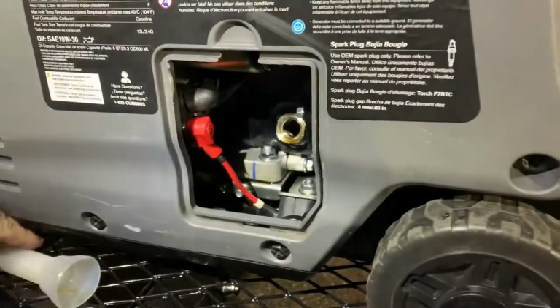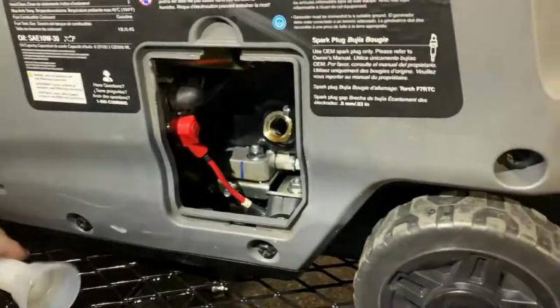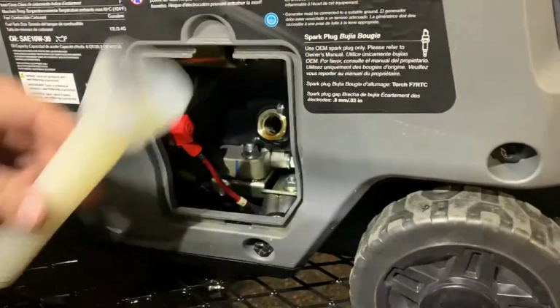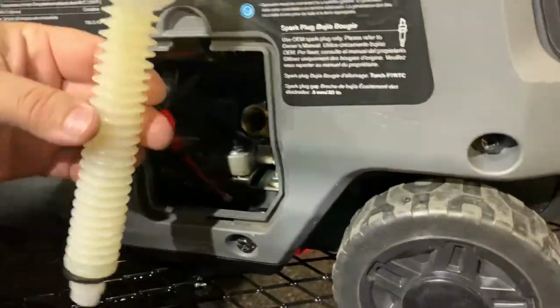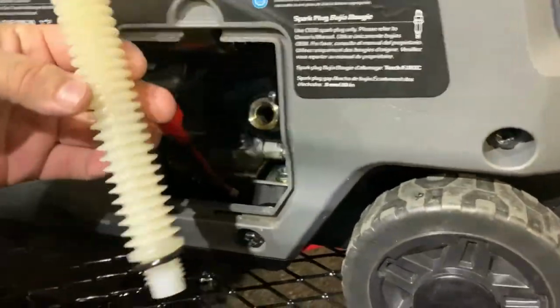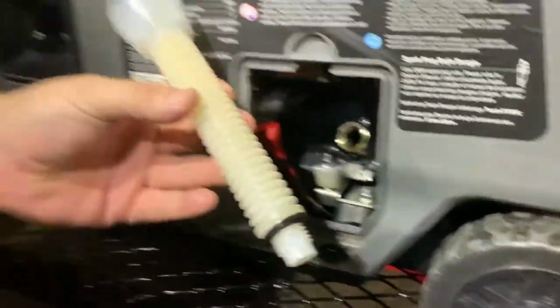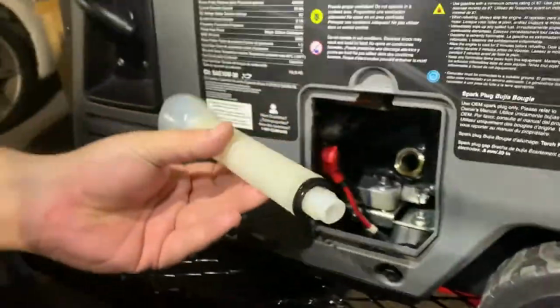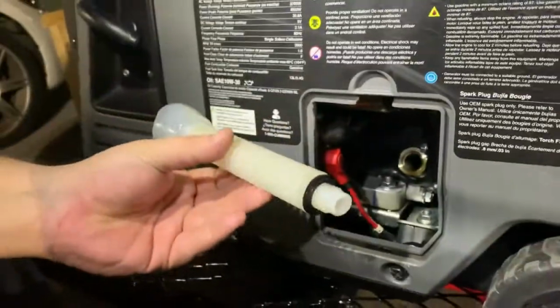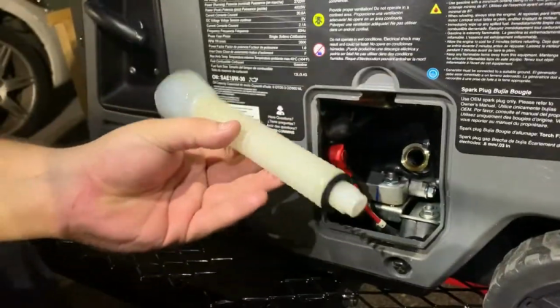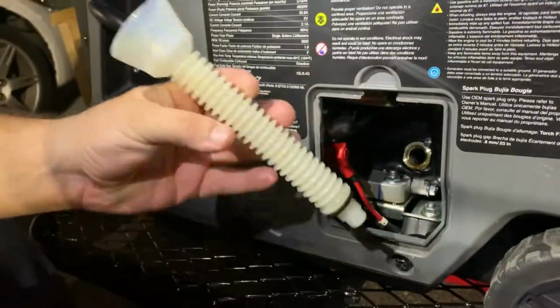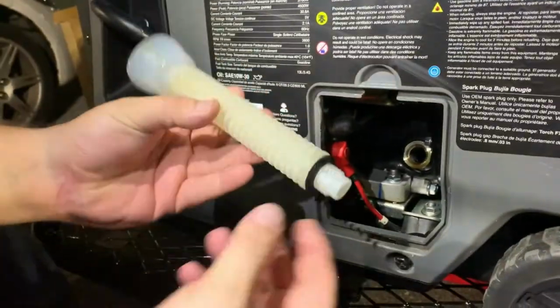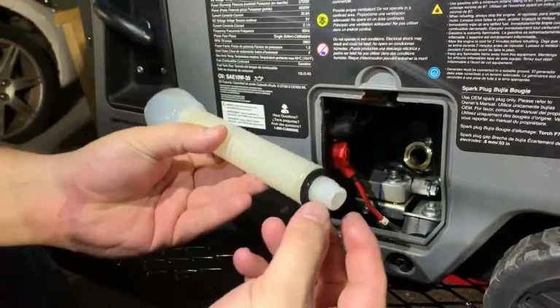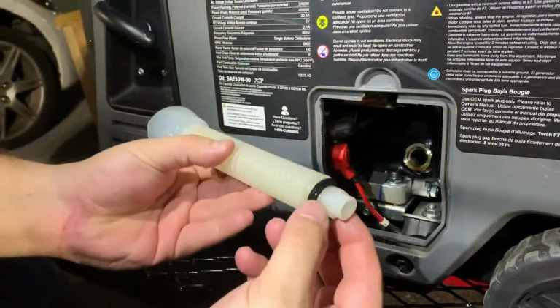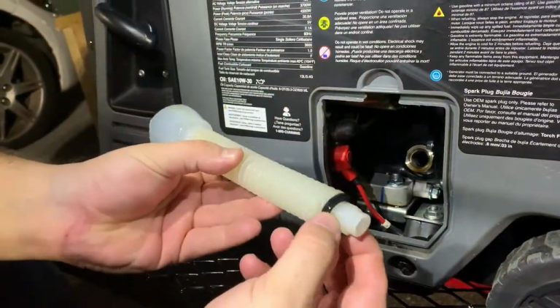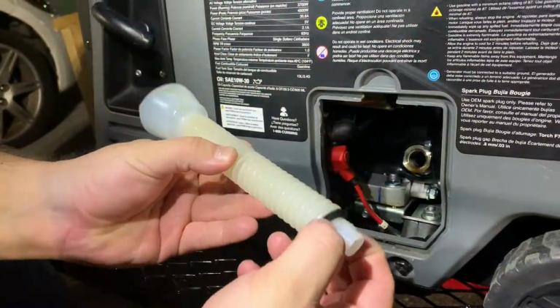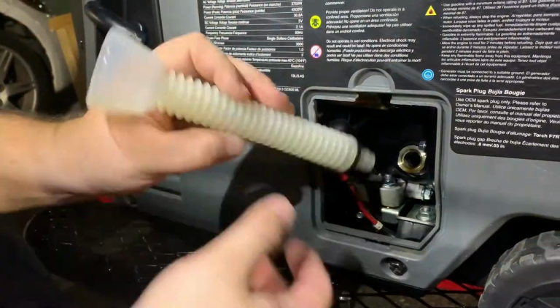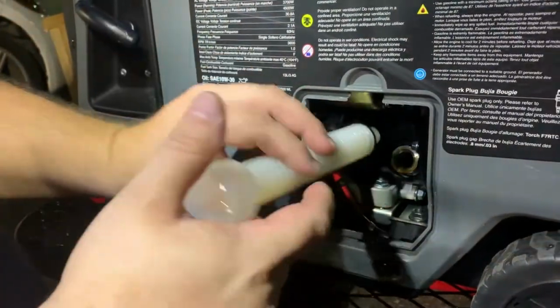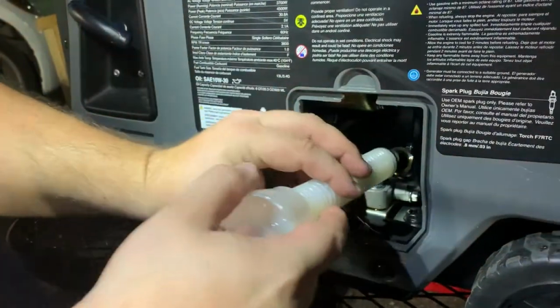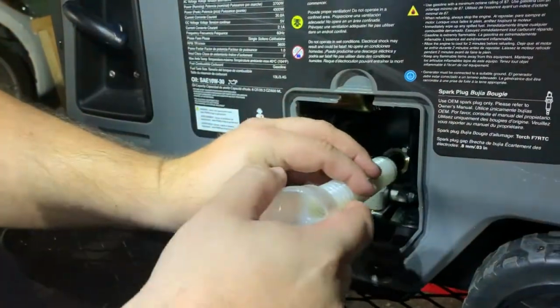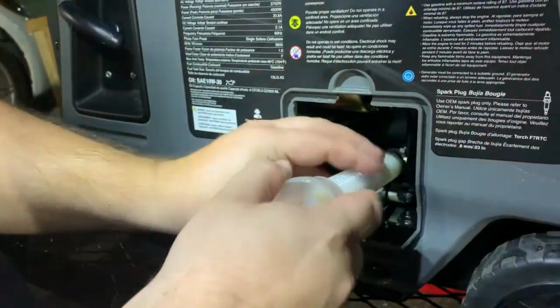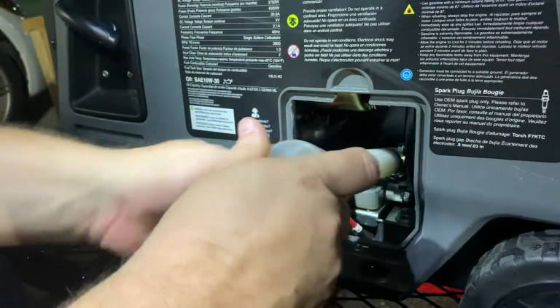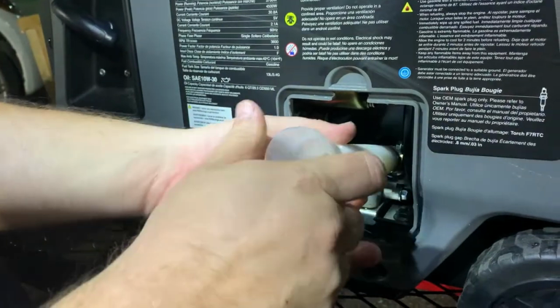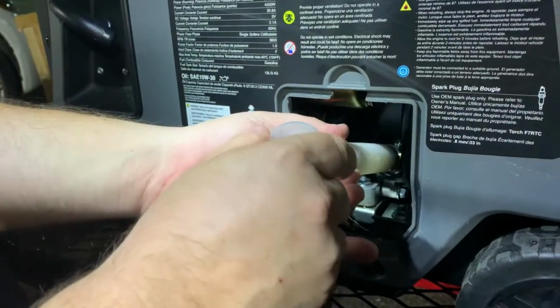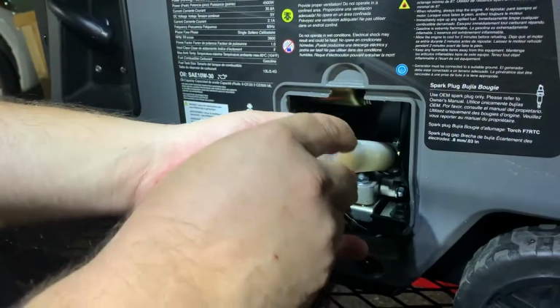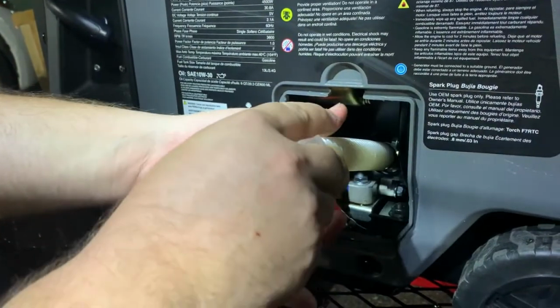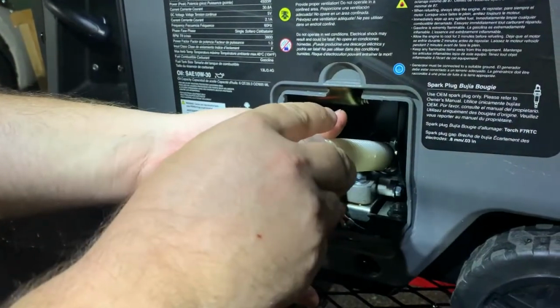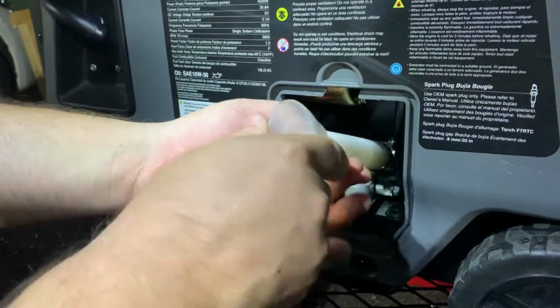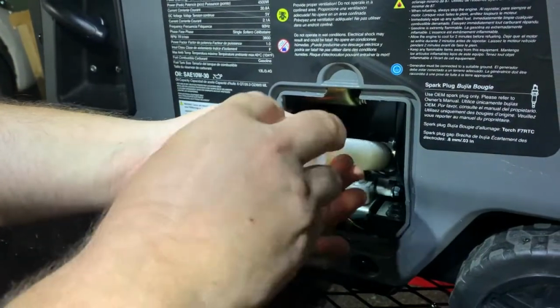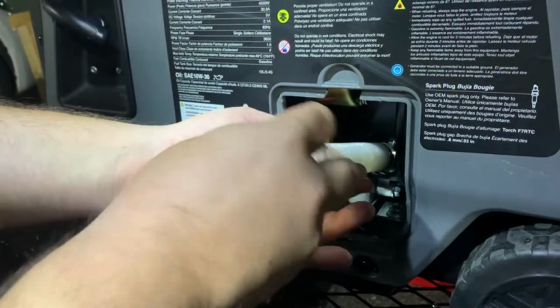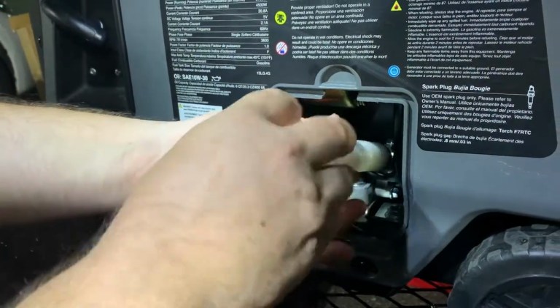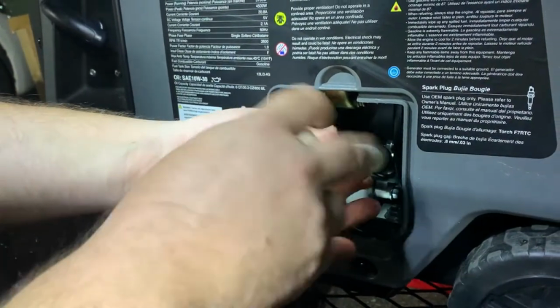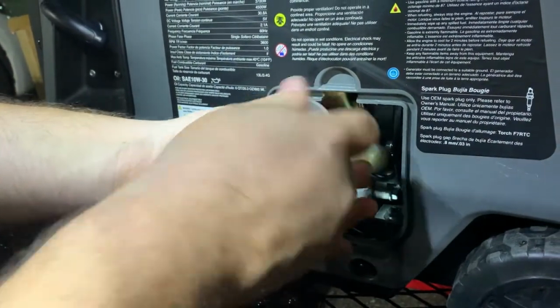We're gonna take this little guy — this is made for Onan — and we're just gonna turn it to the left to find the groove, and then turn it in.